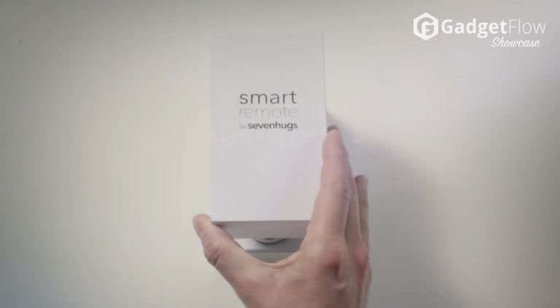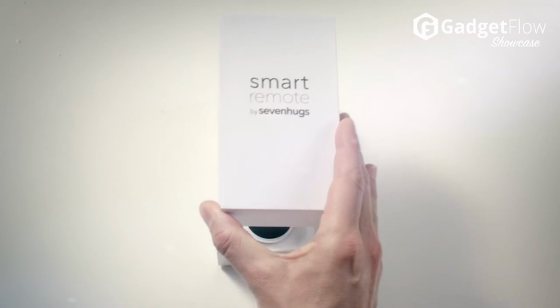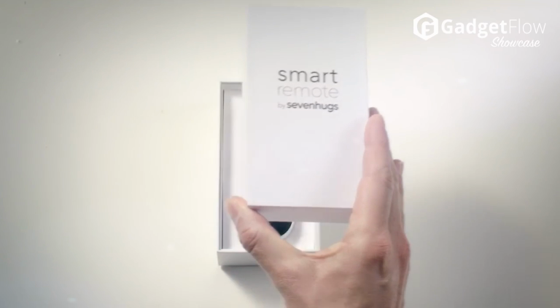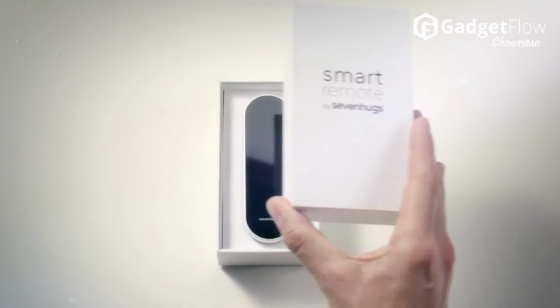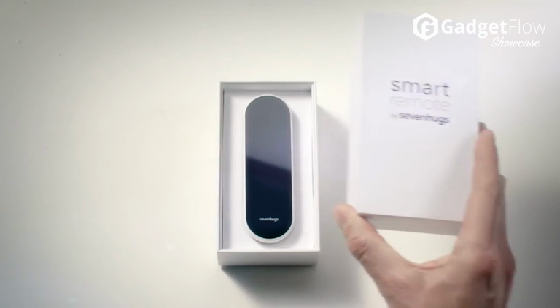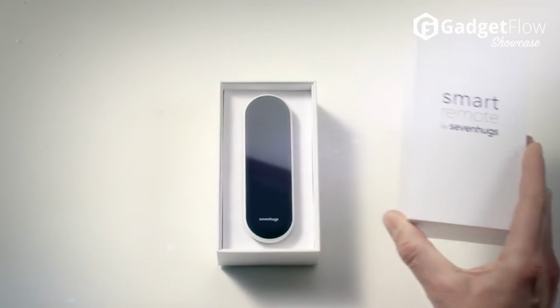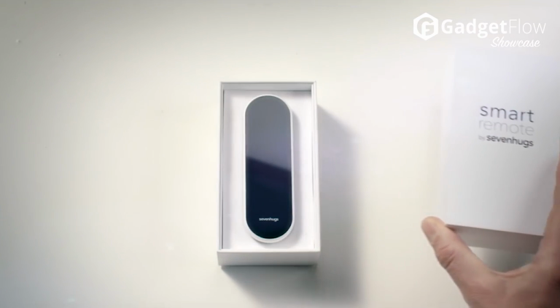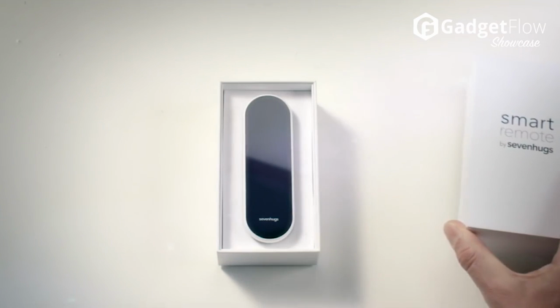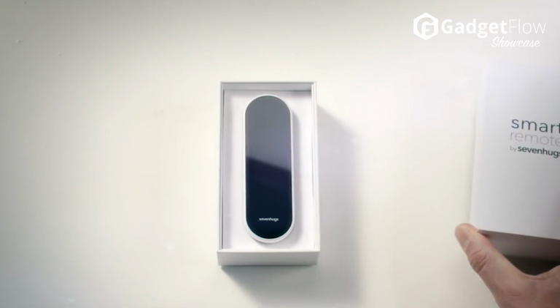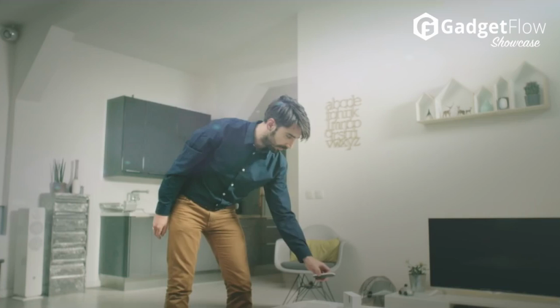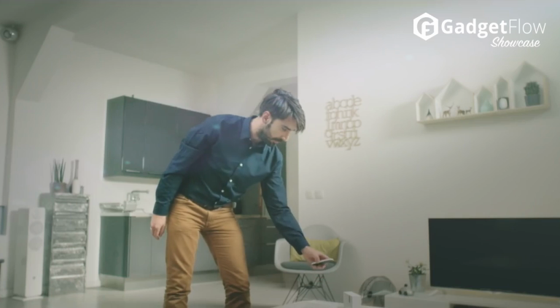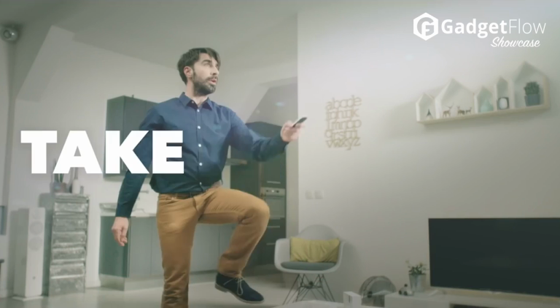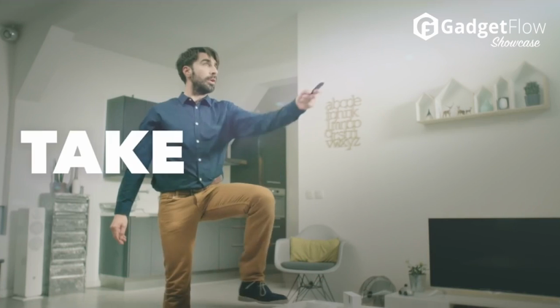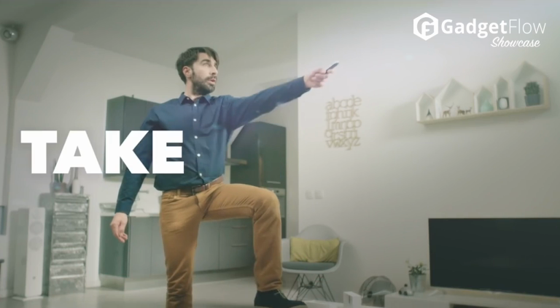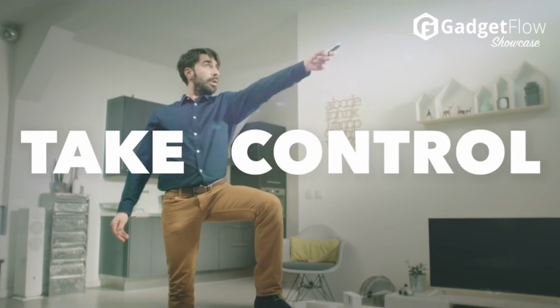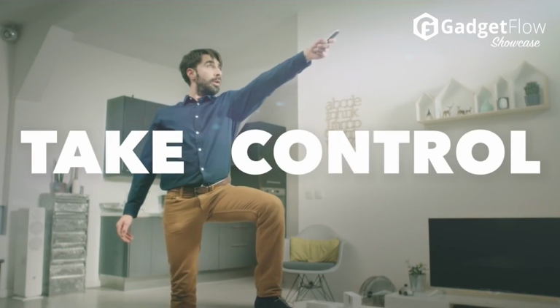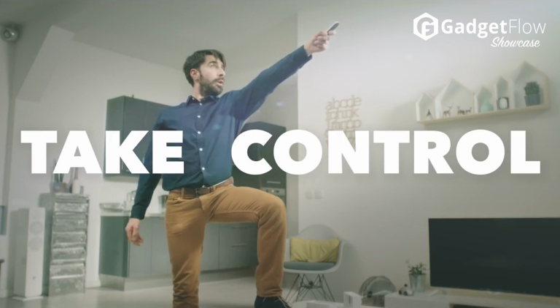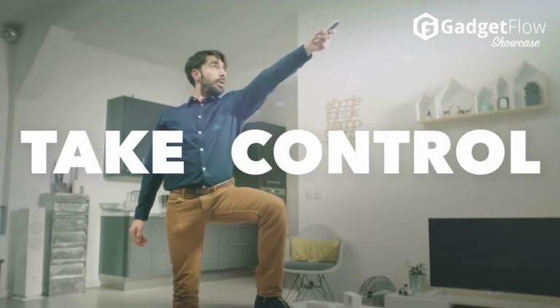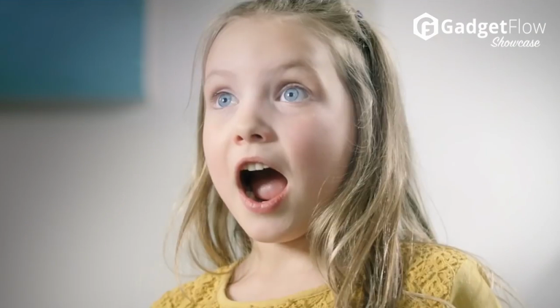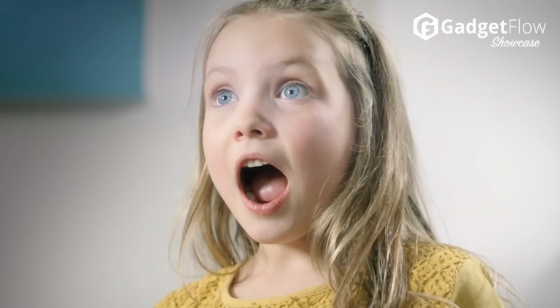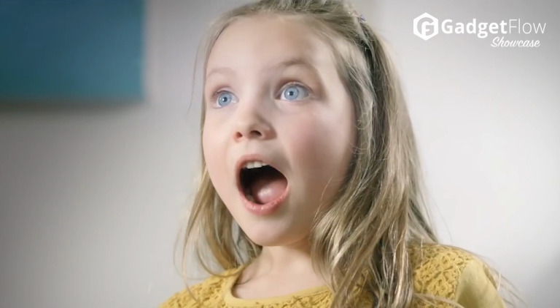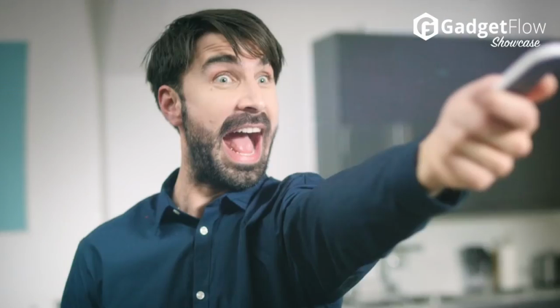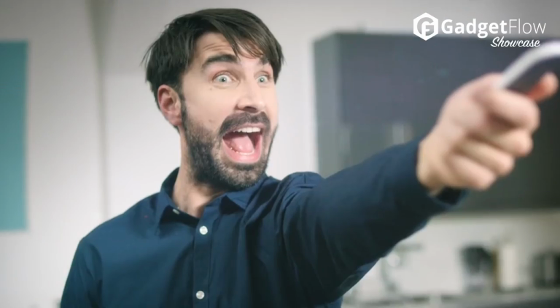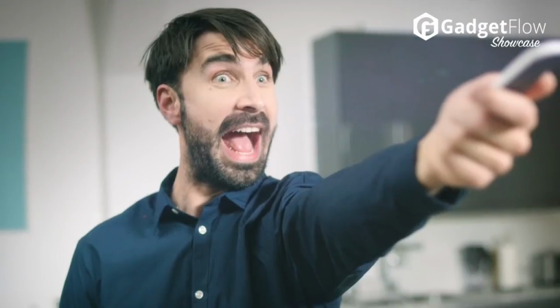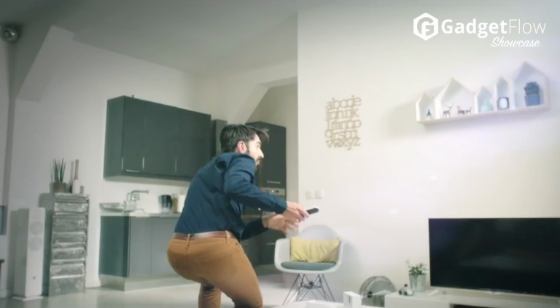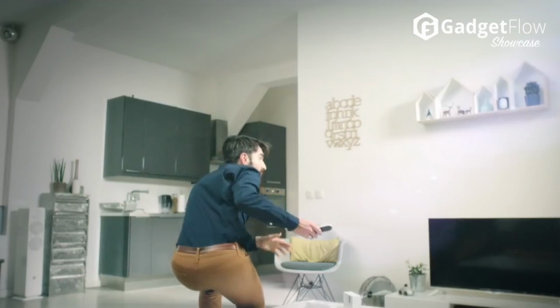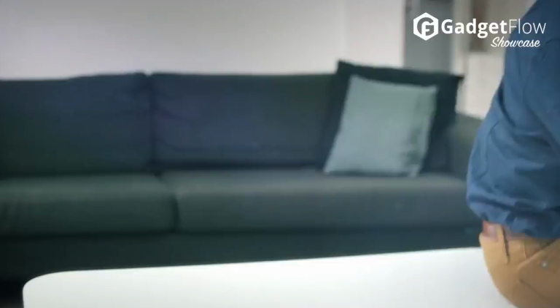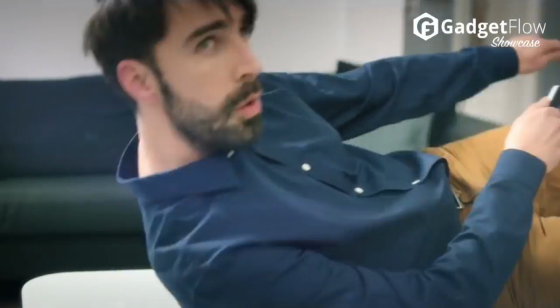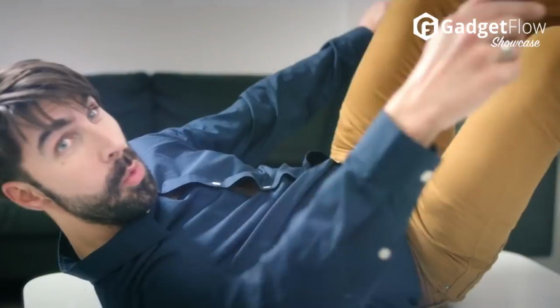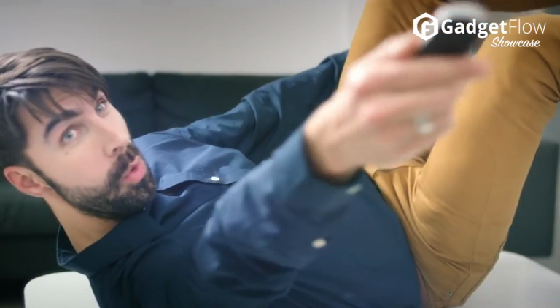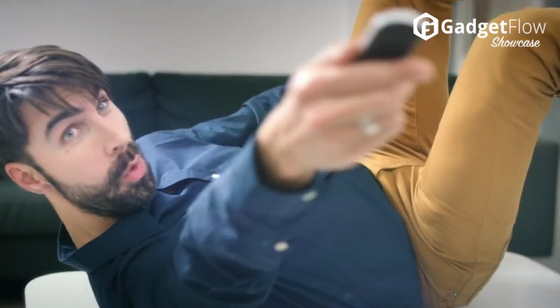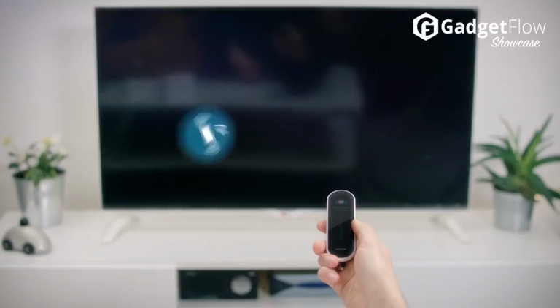Hi there, this is Wes with the Gadget Flow, and today we are showcasing the 7HUGS Smart Remote, the first remote to control everything.